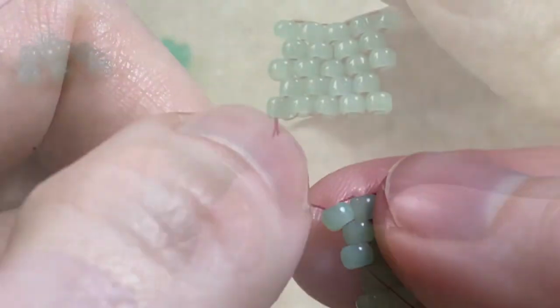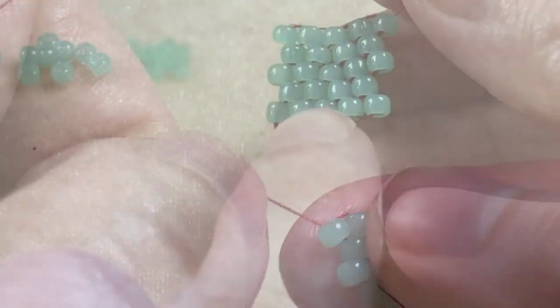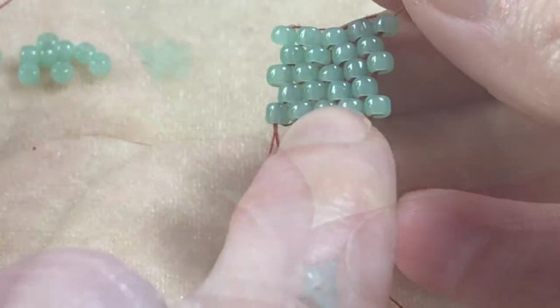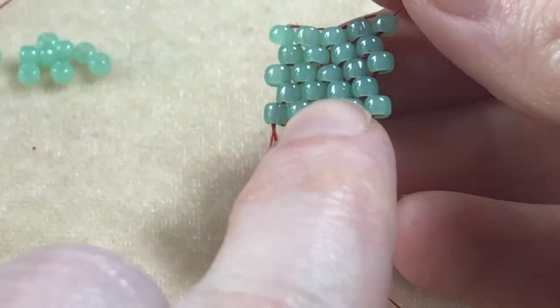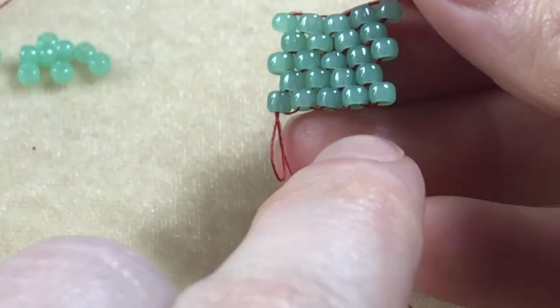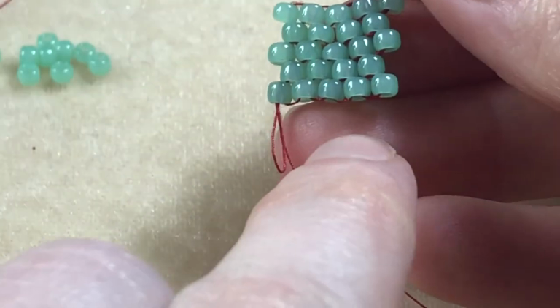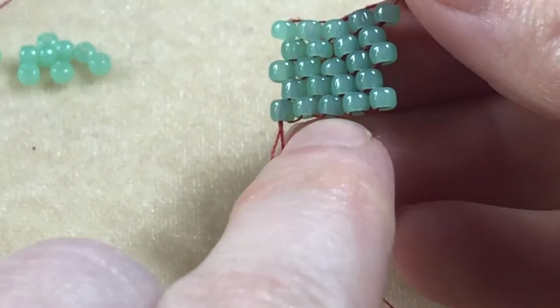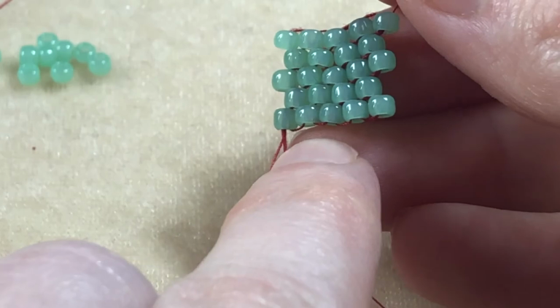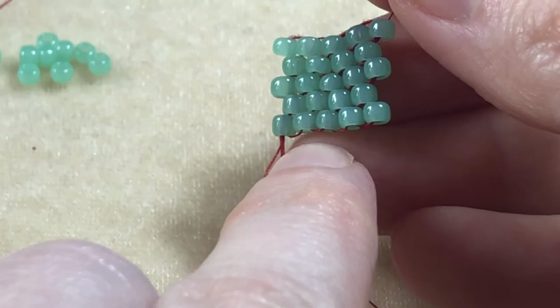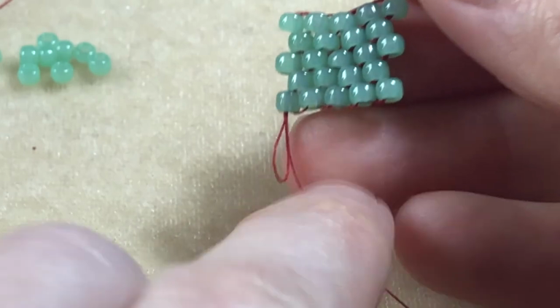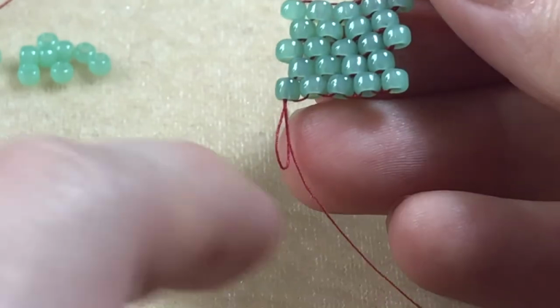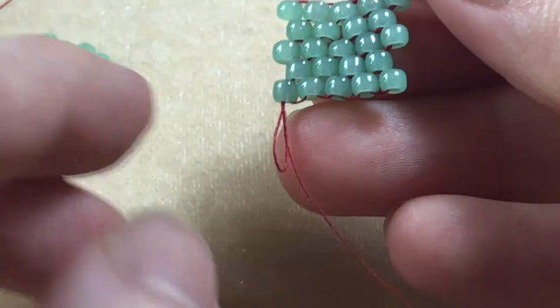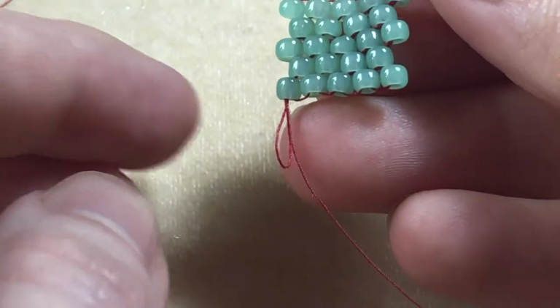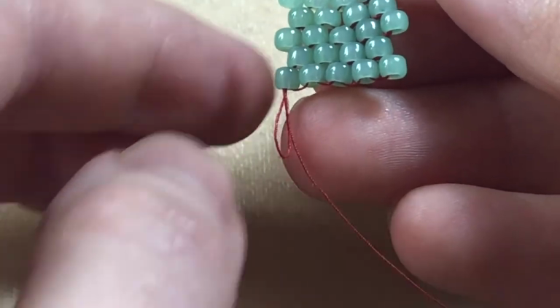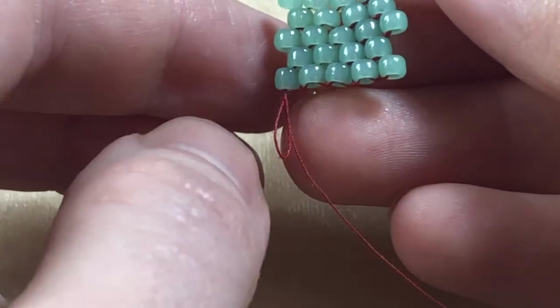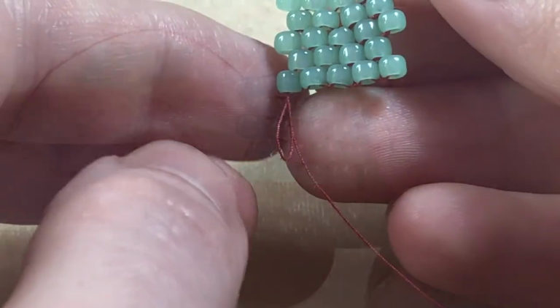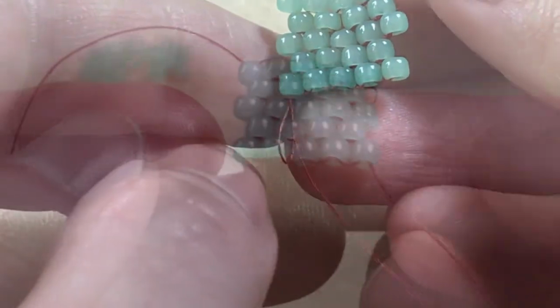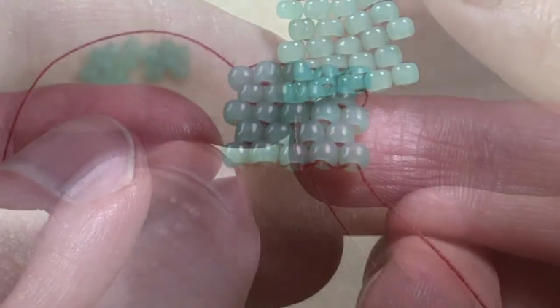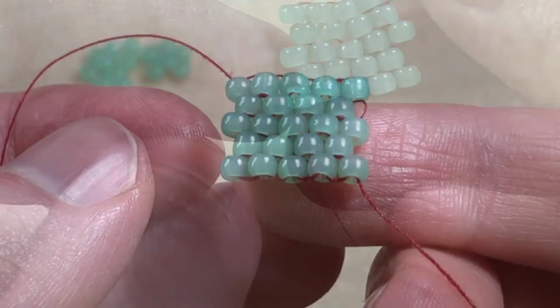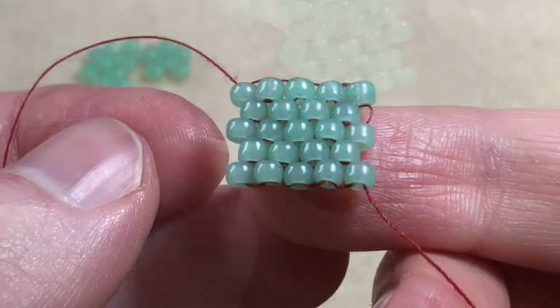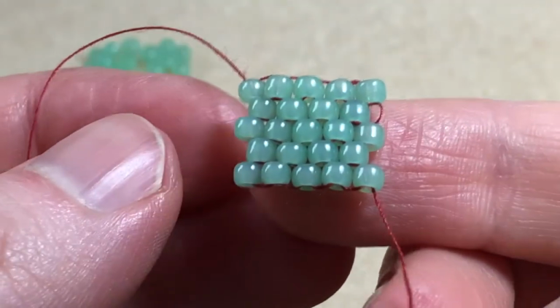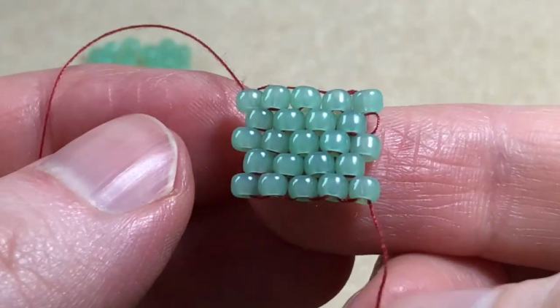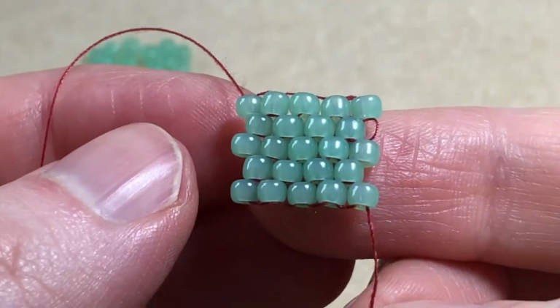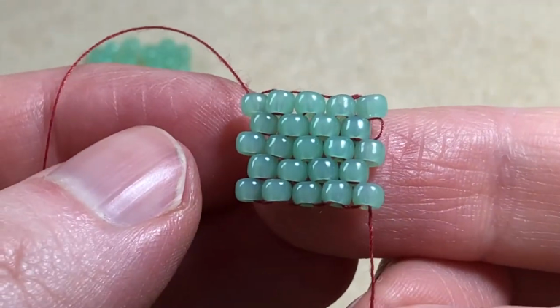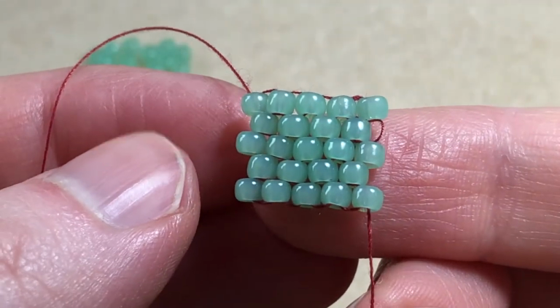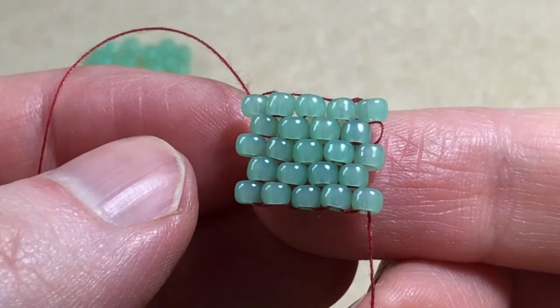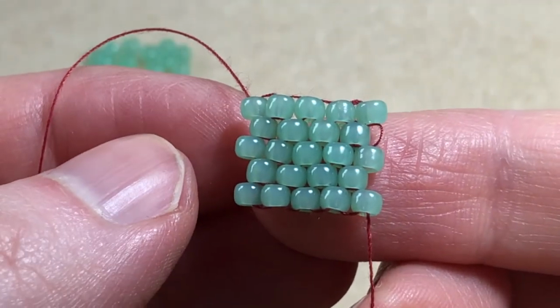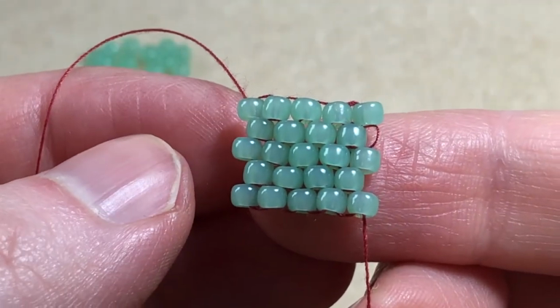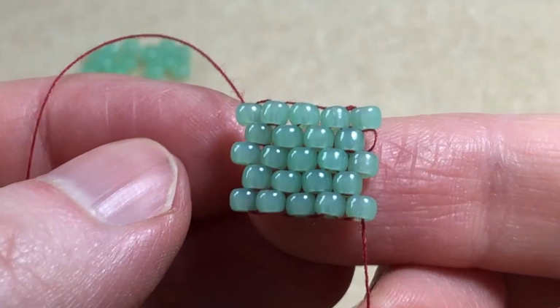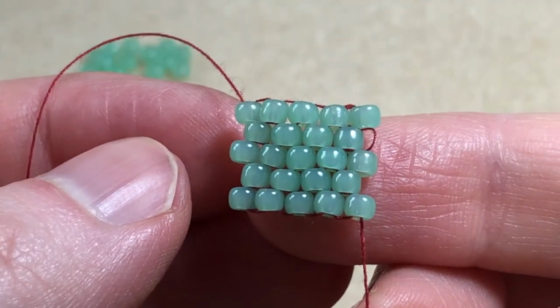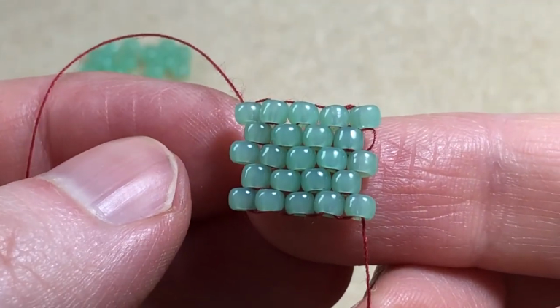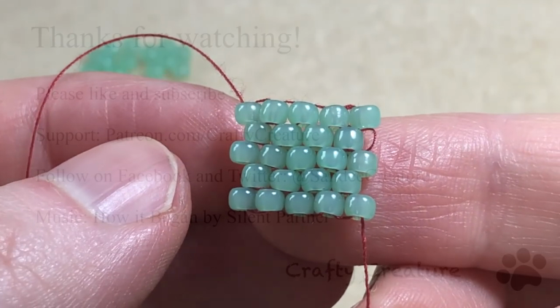Keep repeating those two rows until you reach your desired length. And that's how you do the brick stitch.